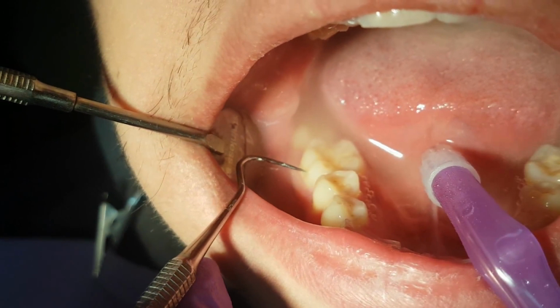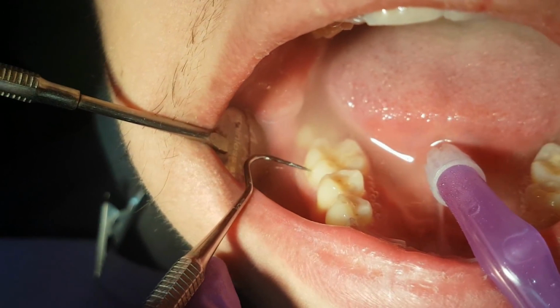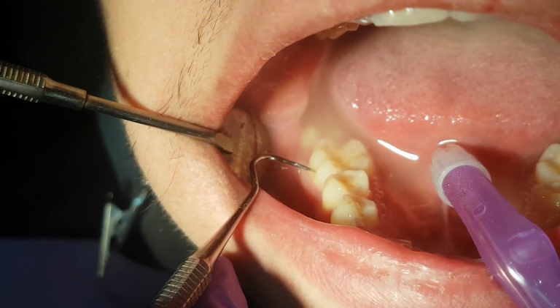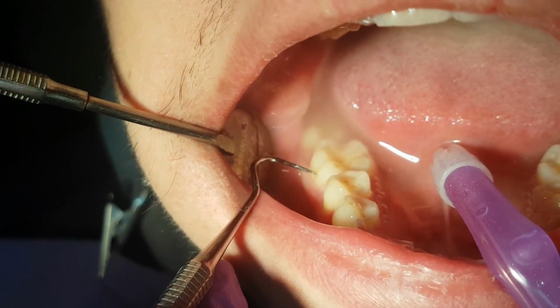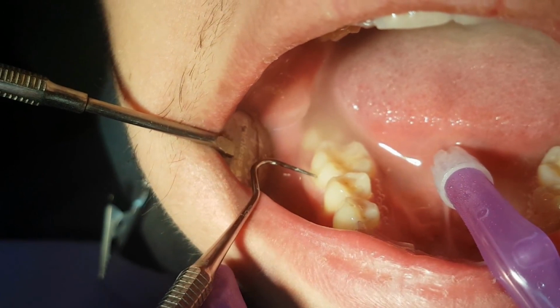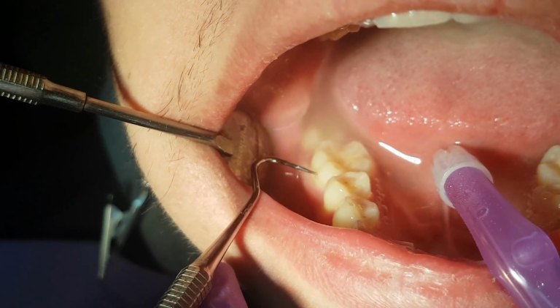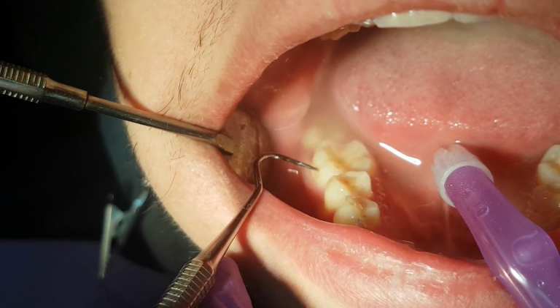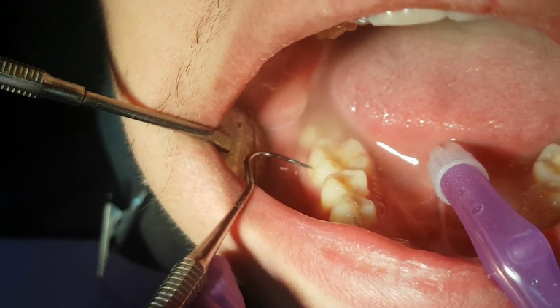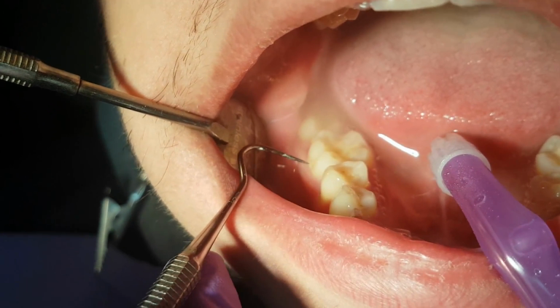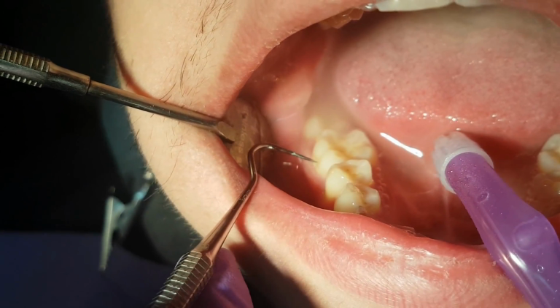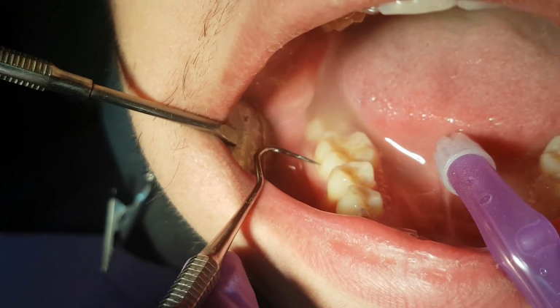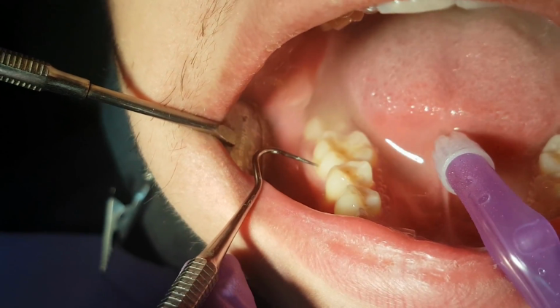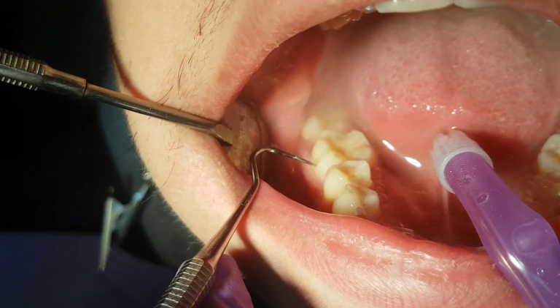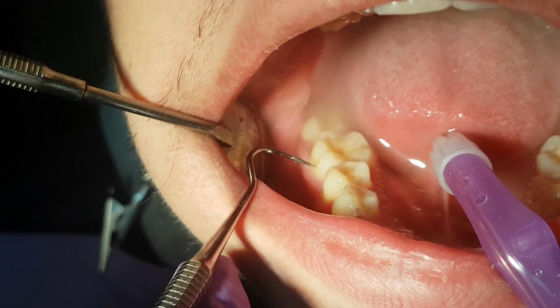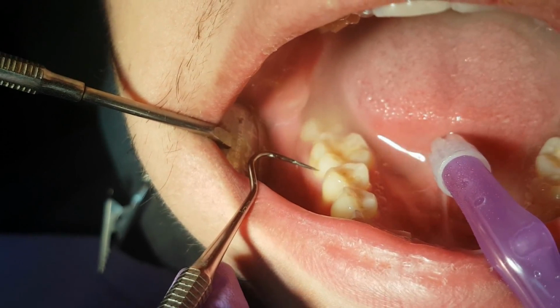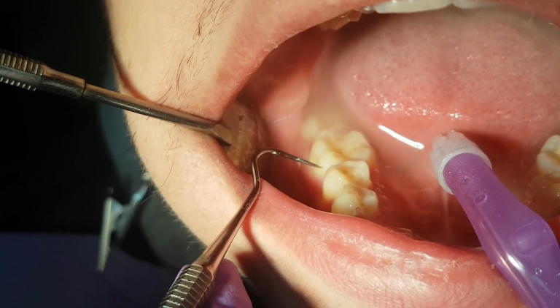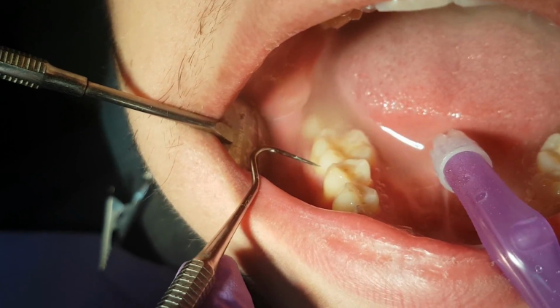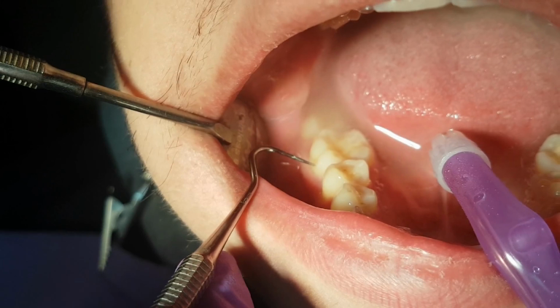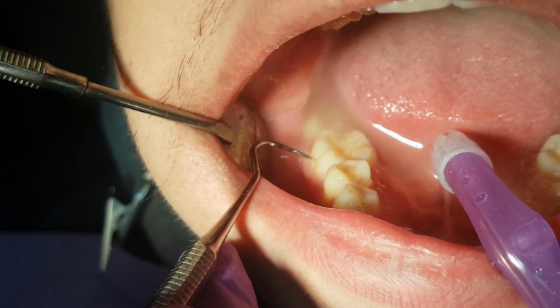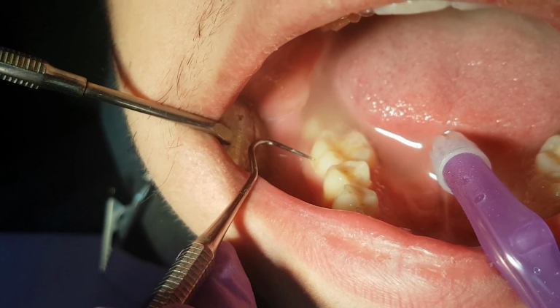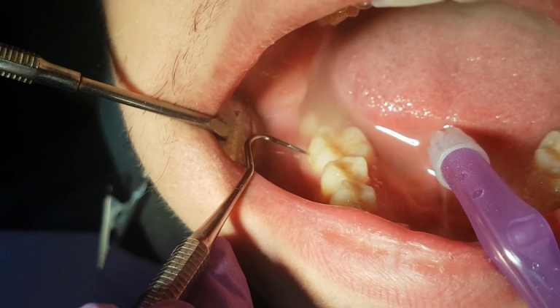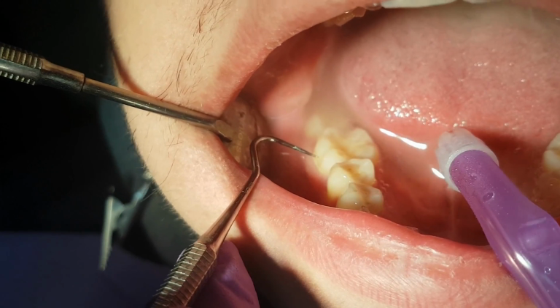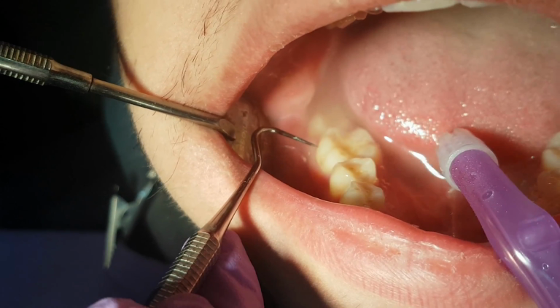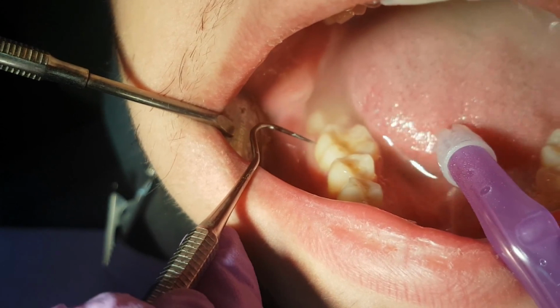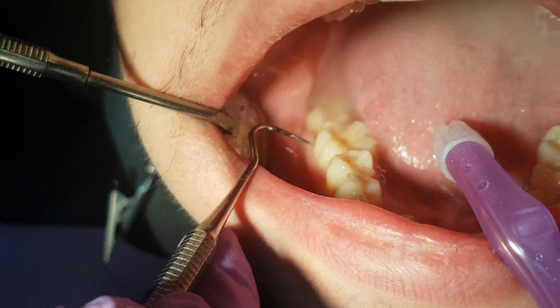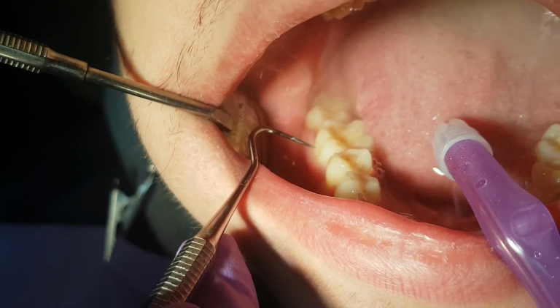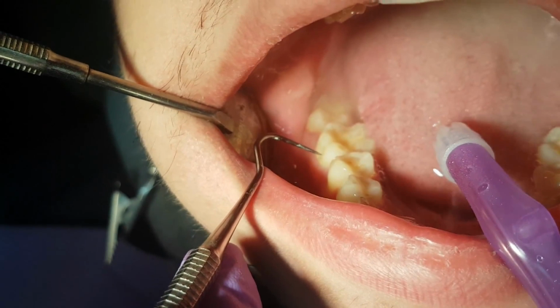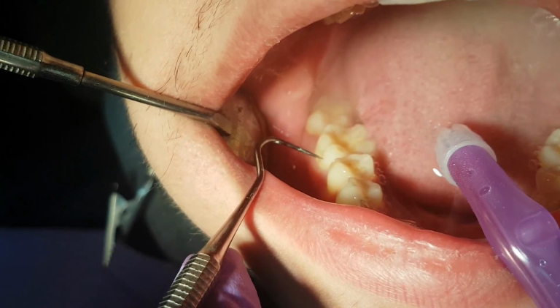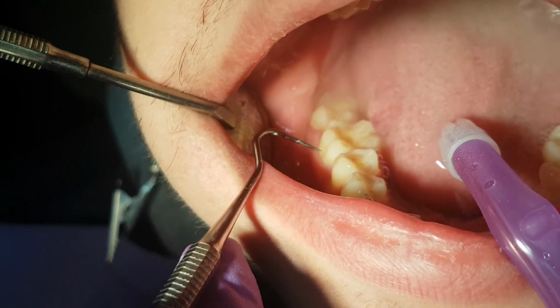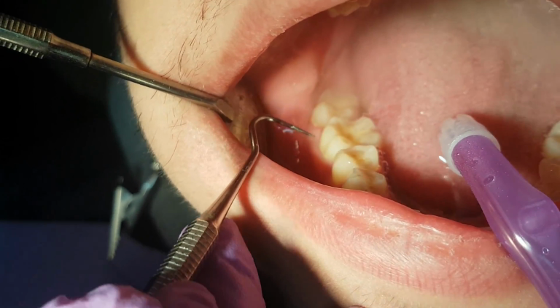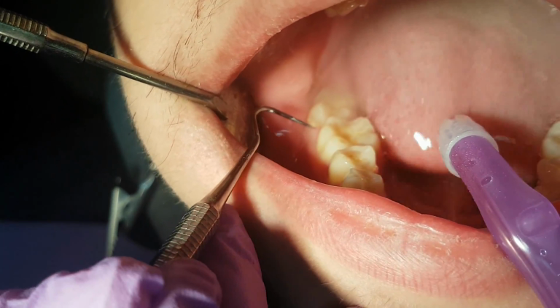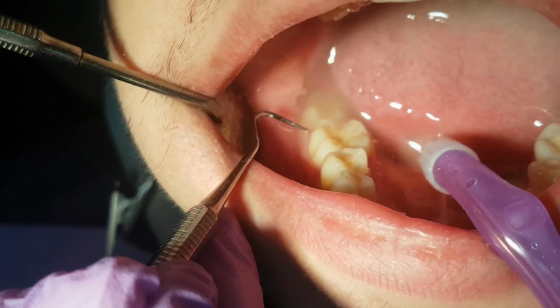We use the dental explorer to check if we have removed all the diseased tissue.